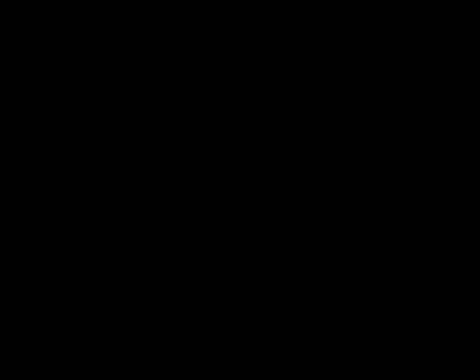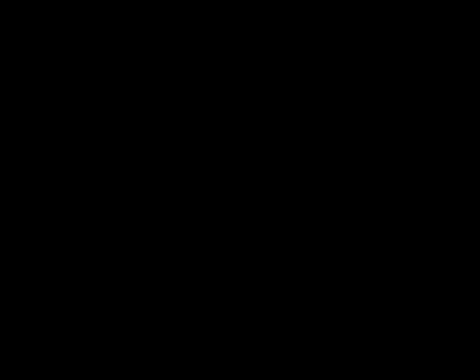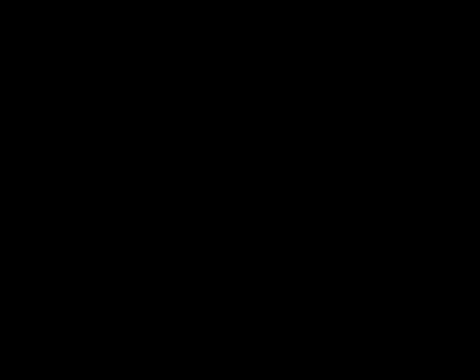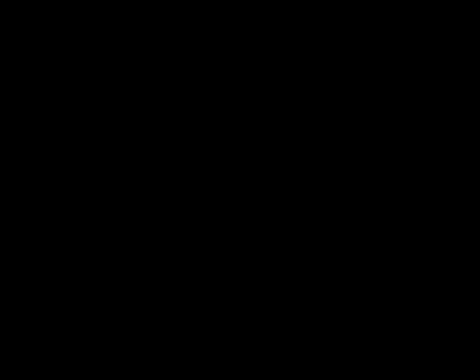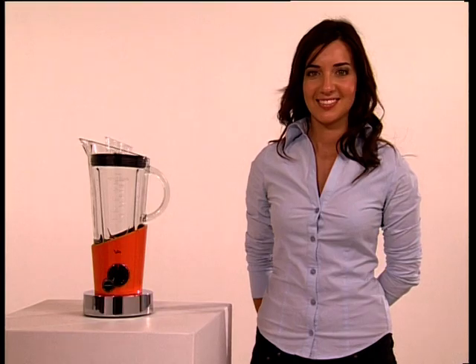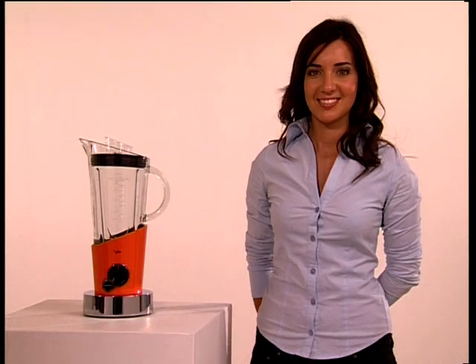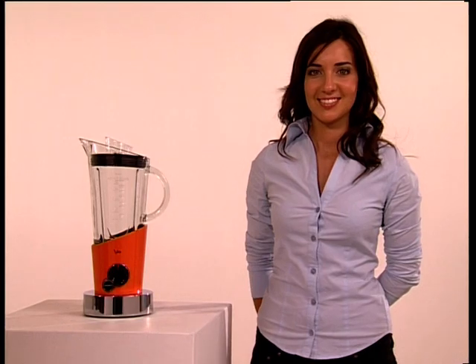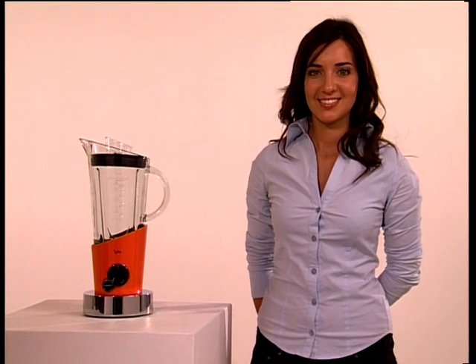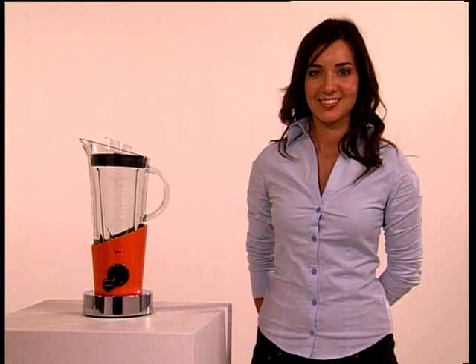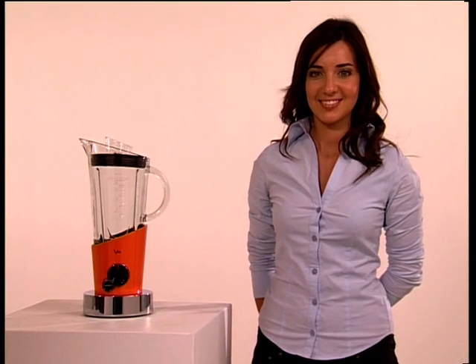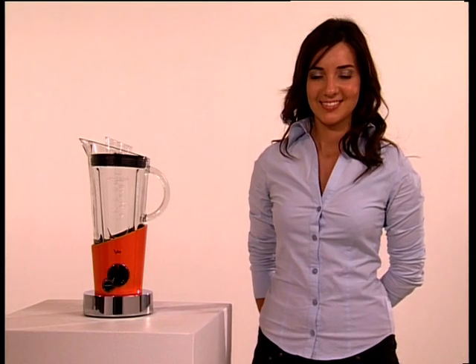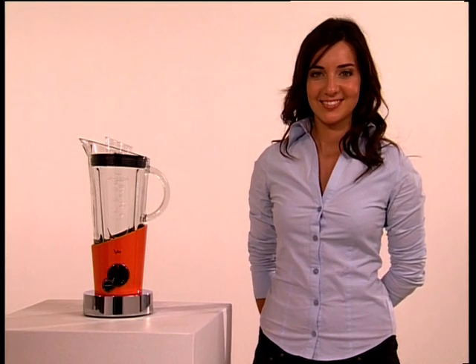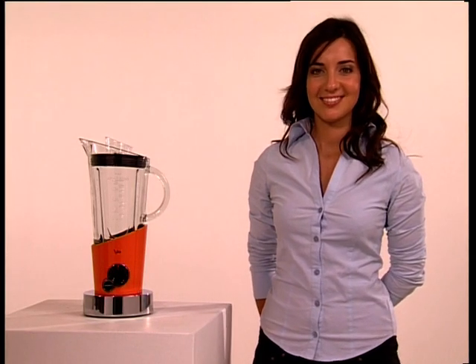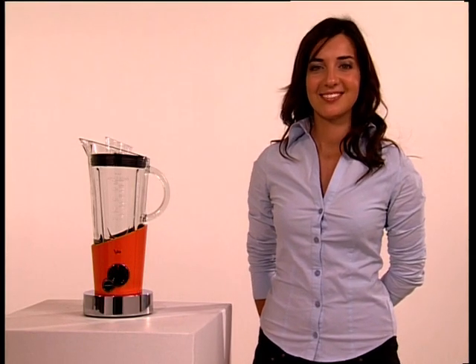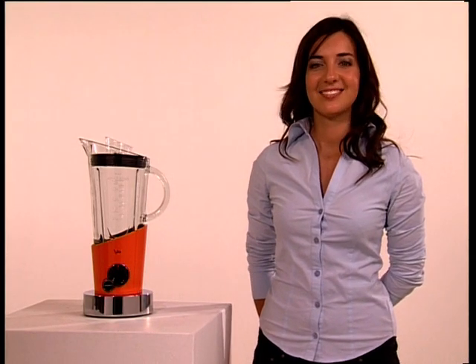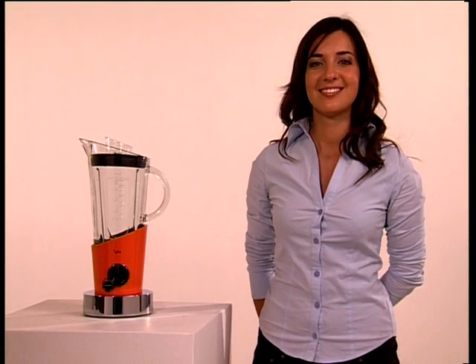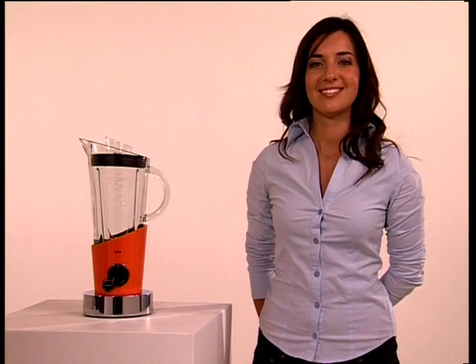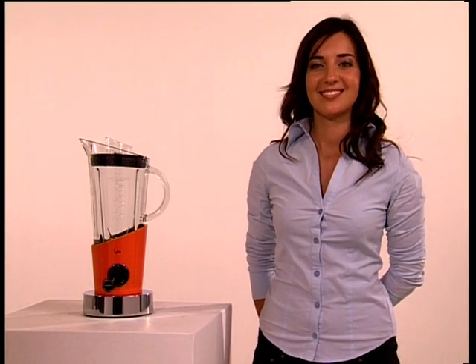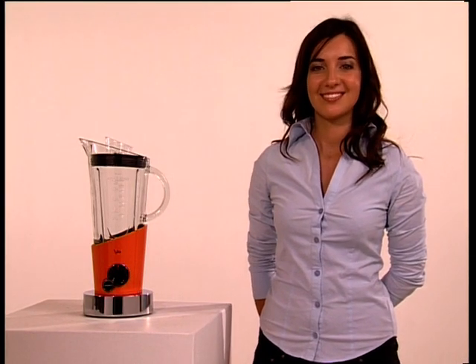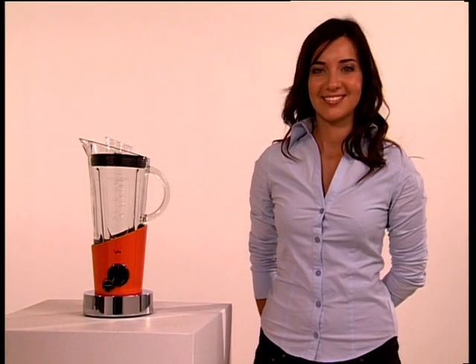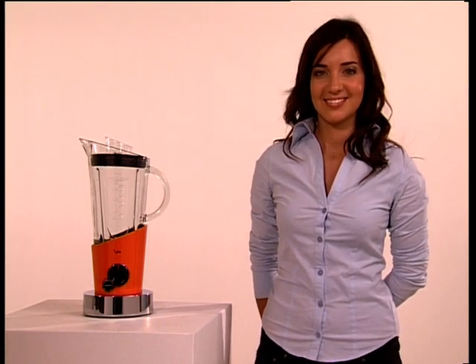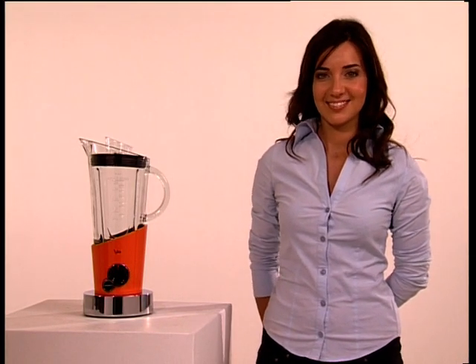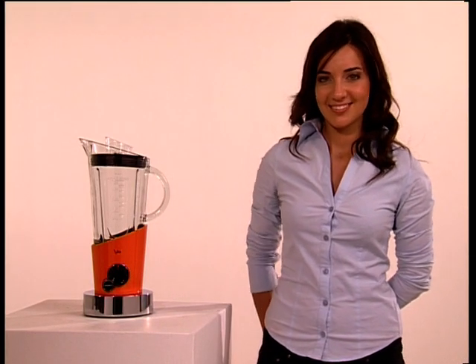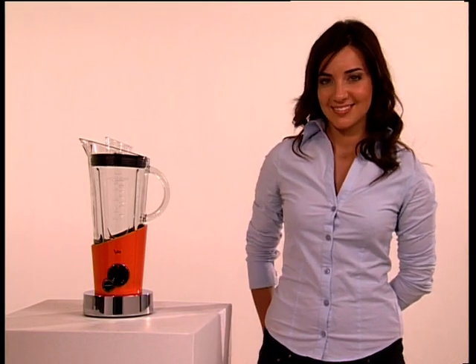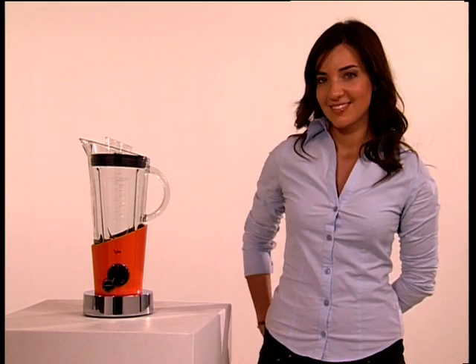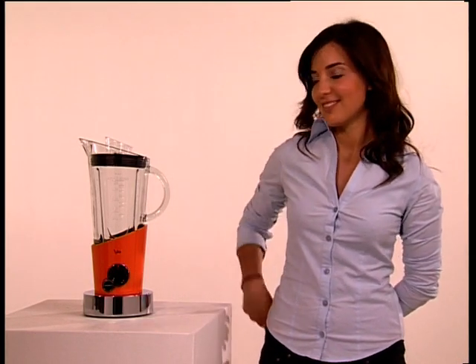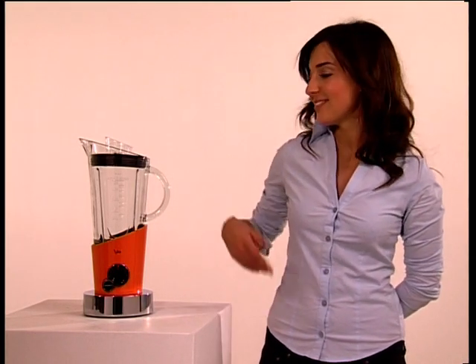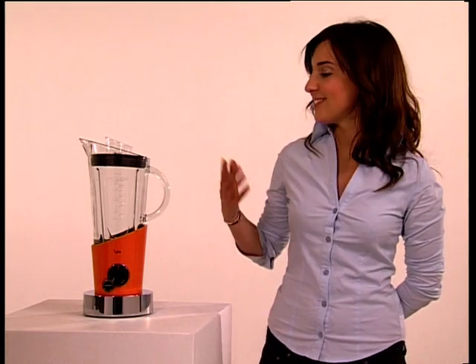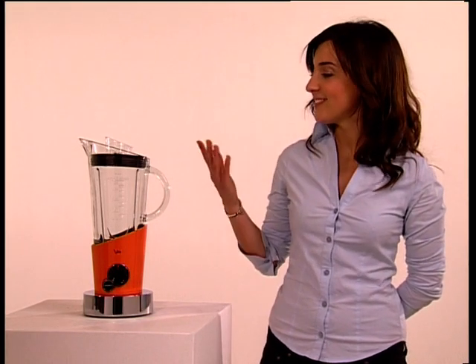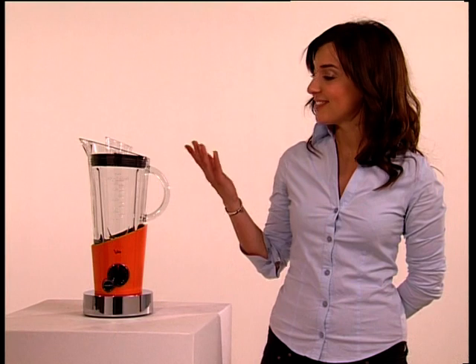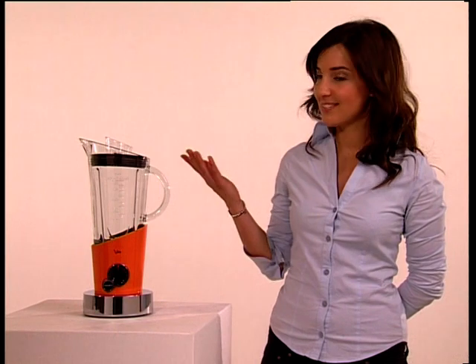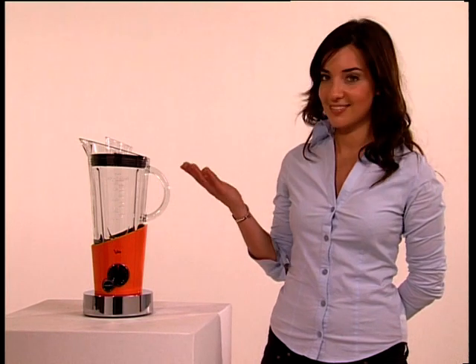Ladies and gentlemen, Bugatti is happy to present Vela, the blender.